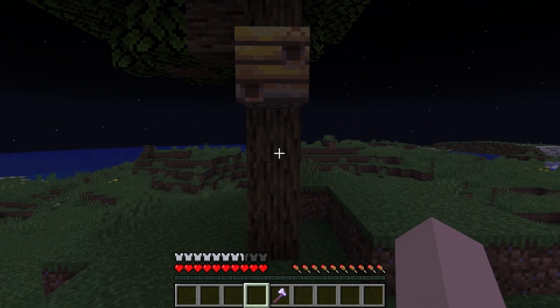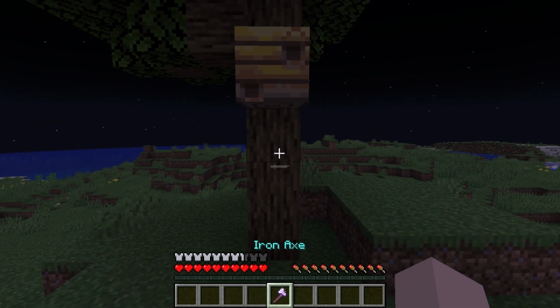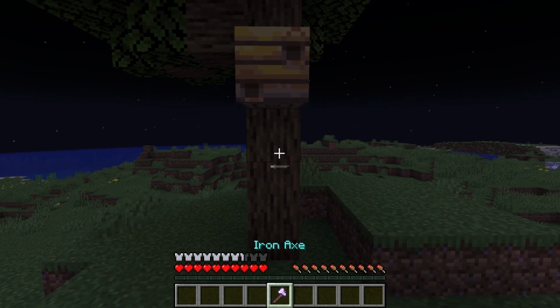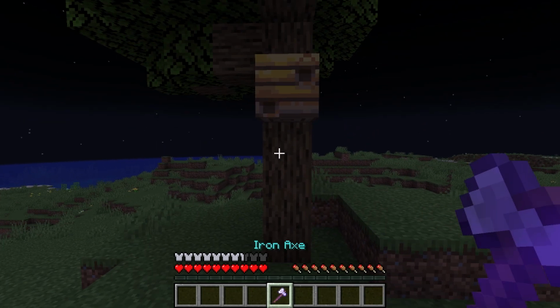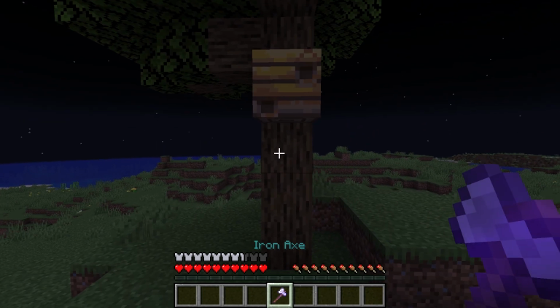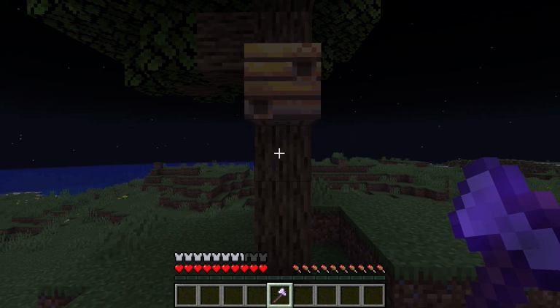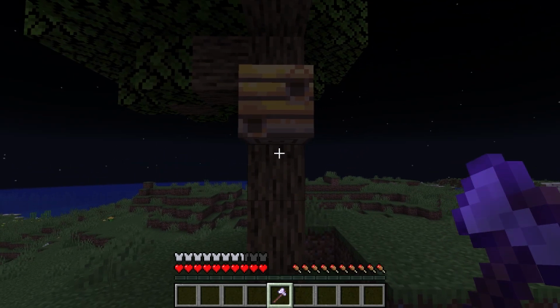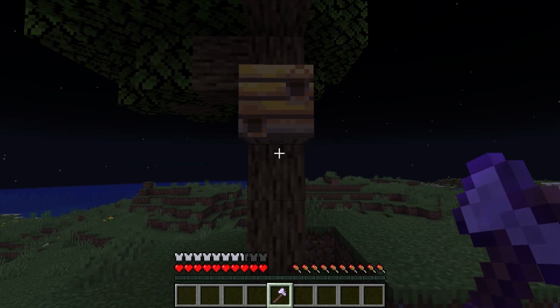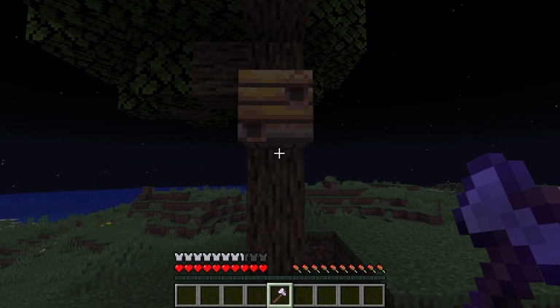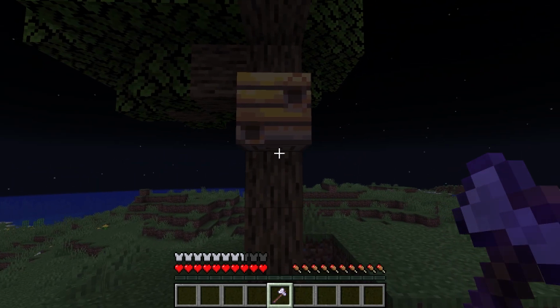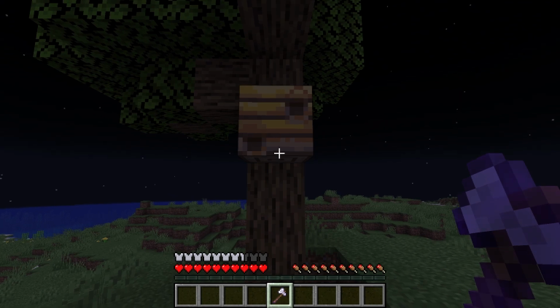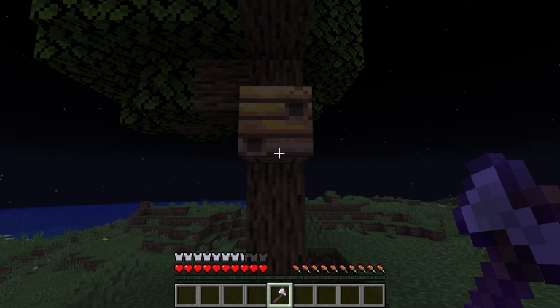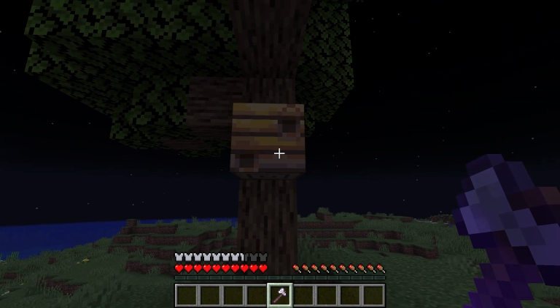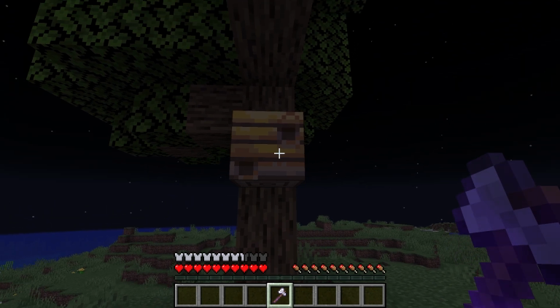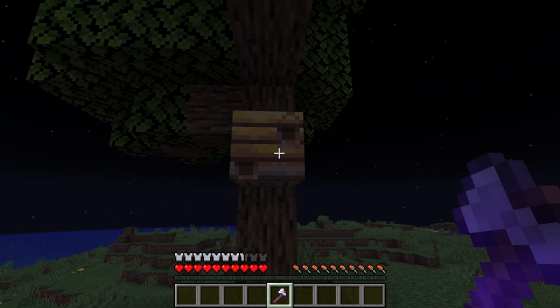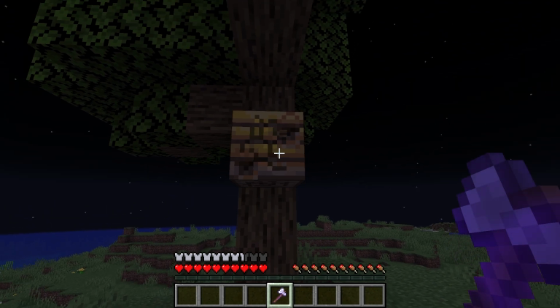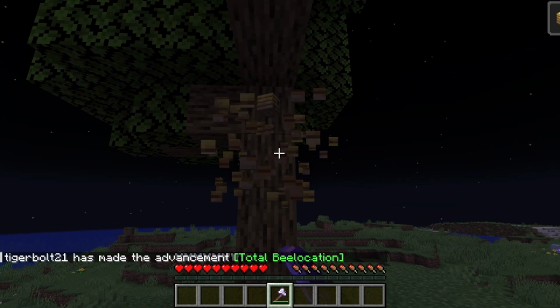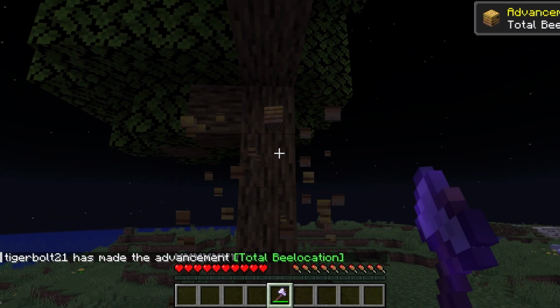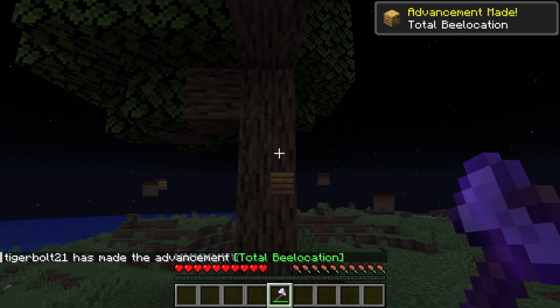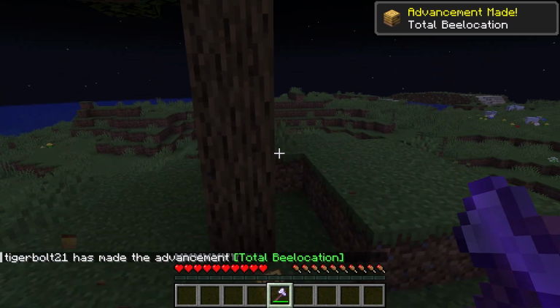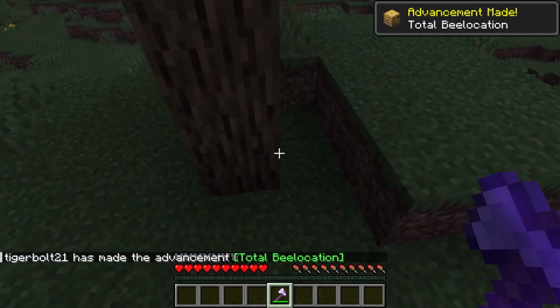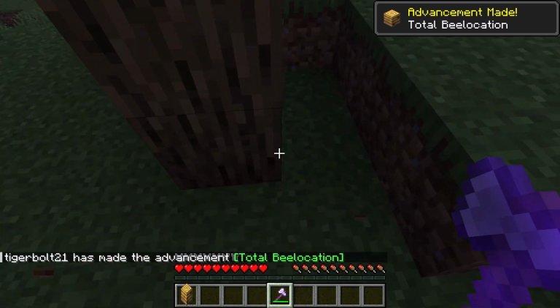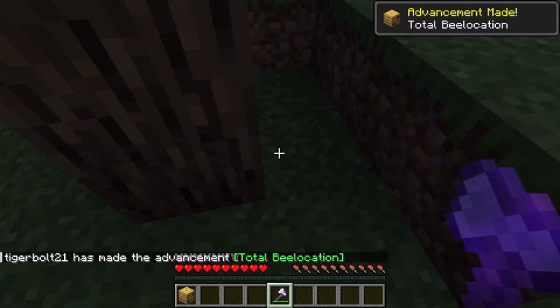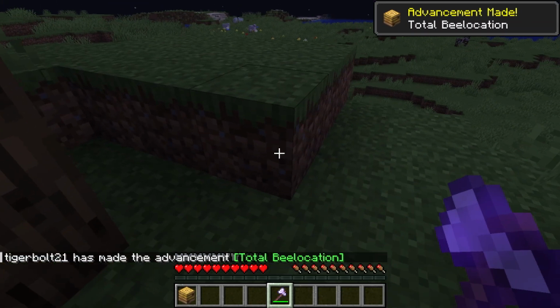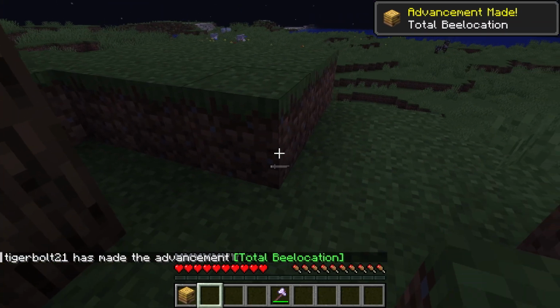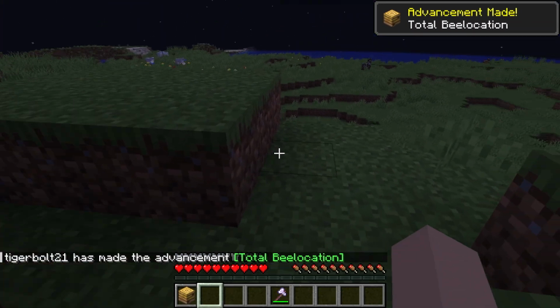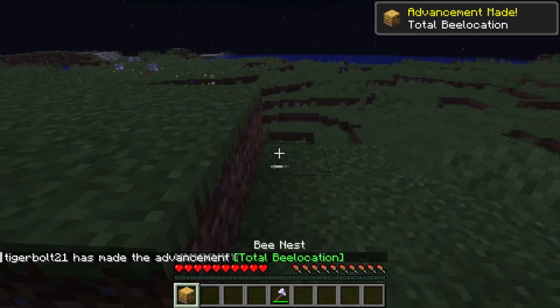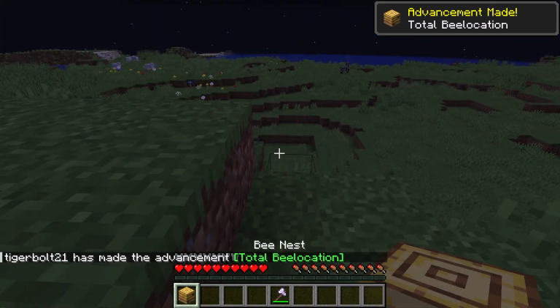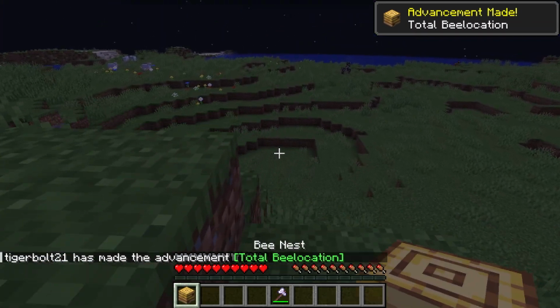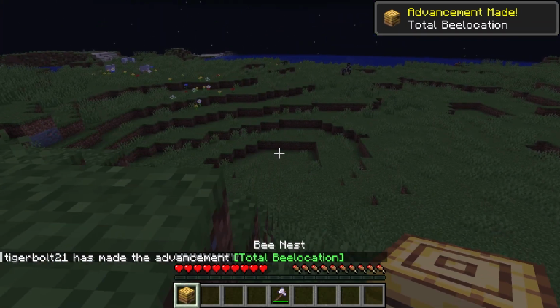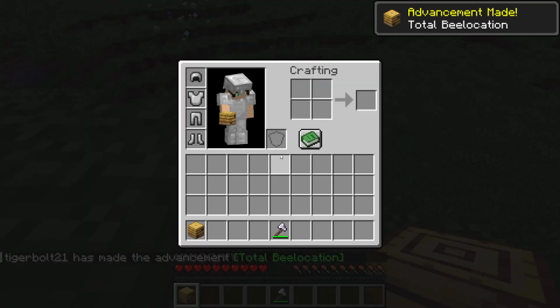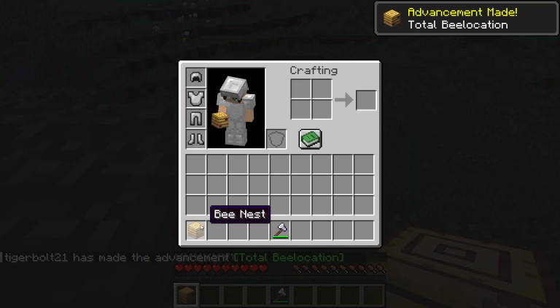So now you can take a Silk Touch tool and go to the nest. You can just destroy the nest and as you can see right there I've got the bee nest. If you want to place it again you can just place it.